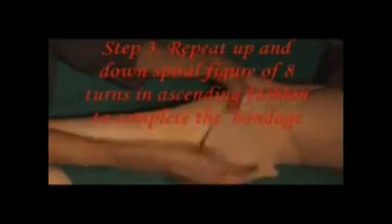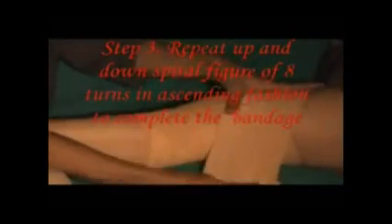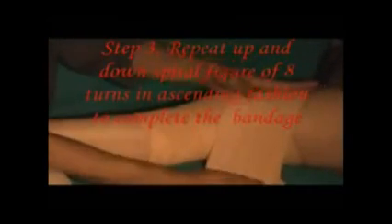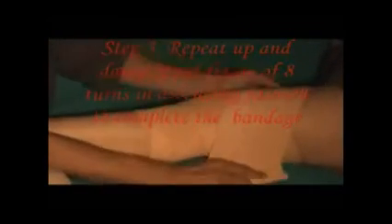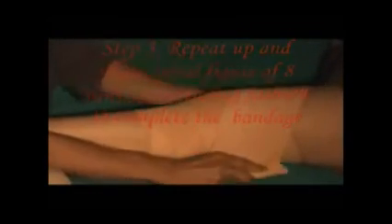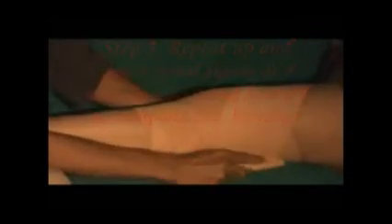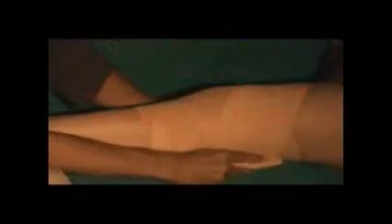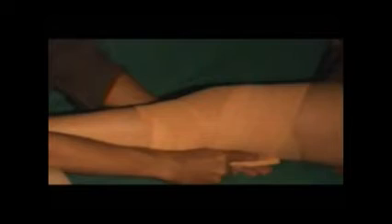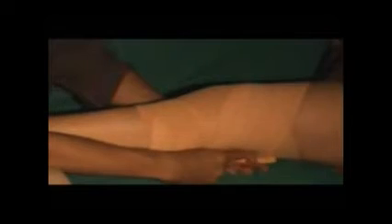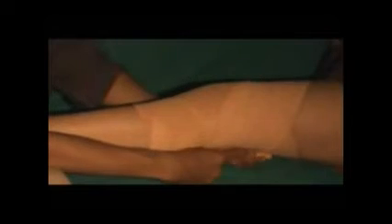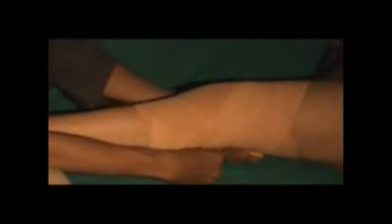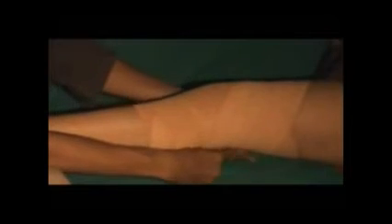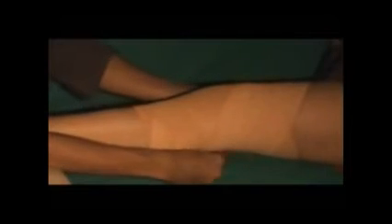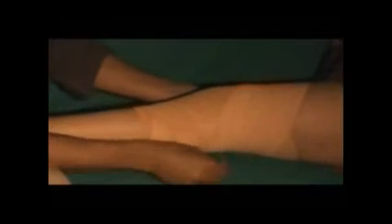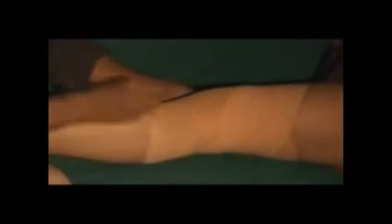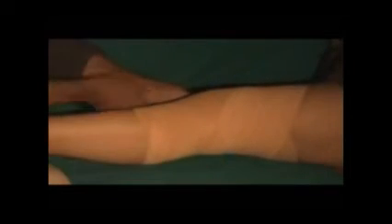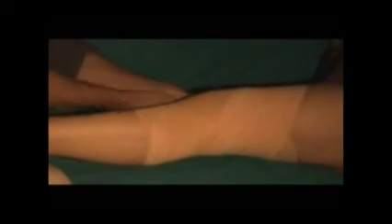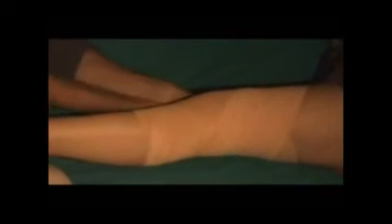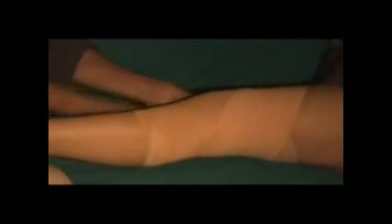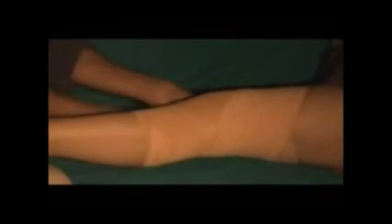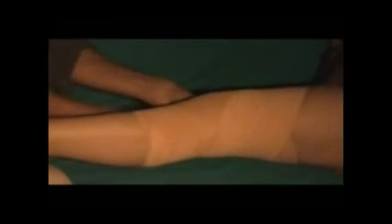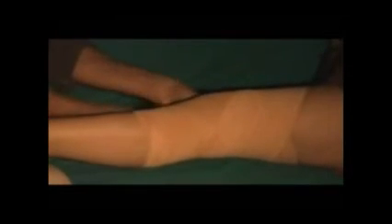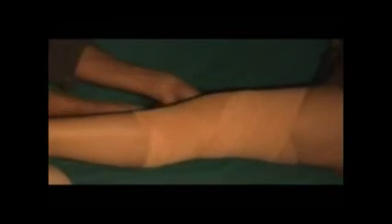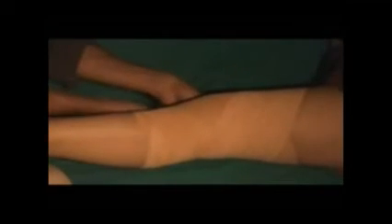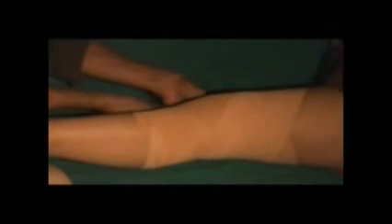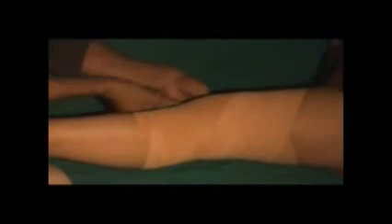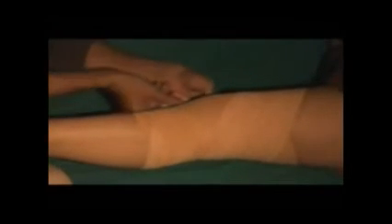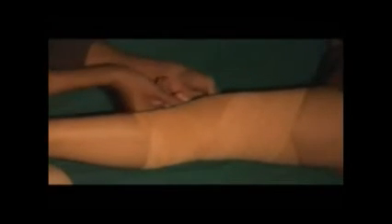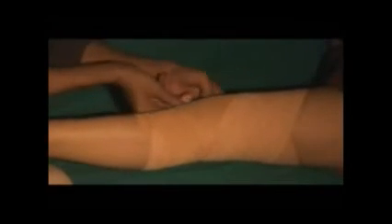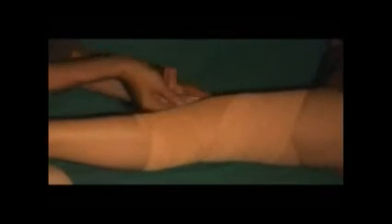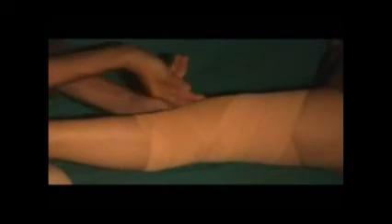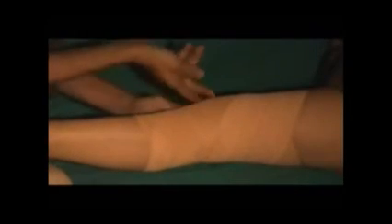The movement of the knee joint is greatly restricted with this type of bandaging.